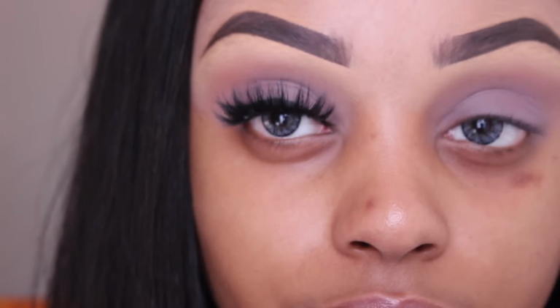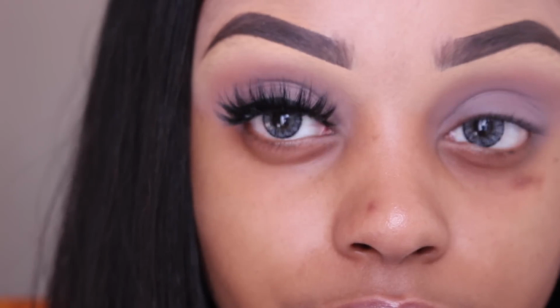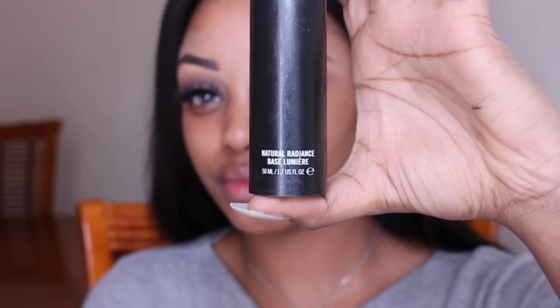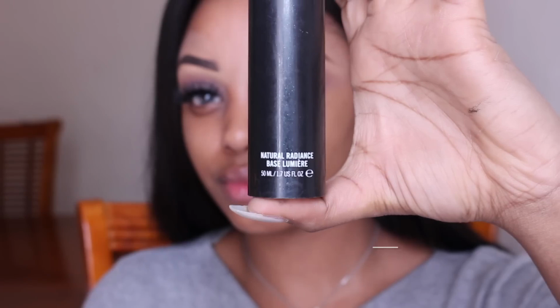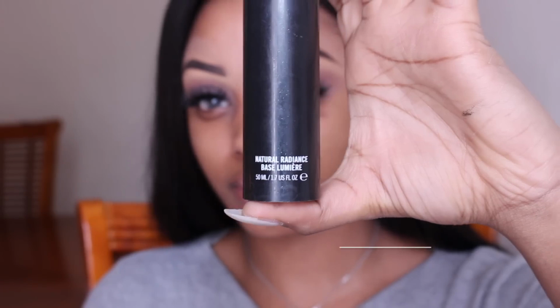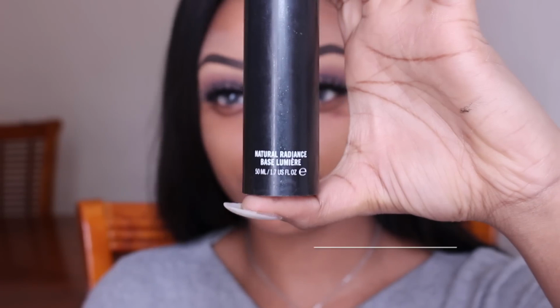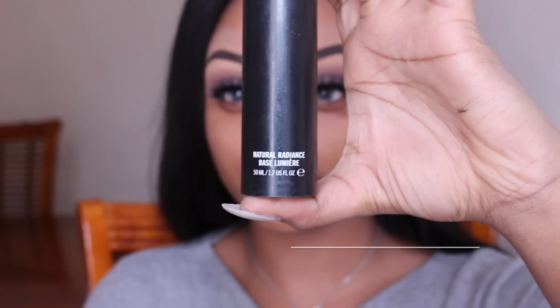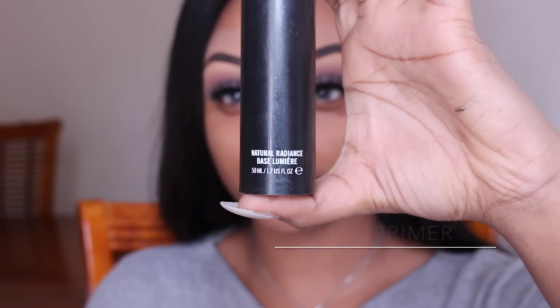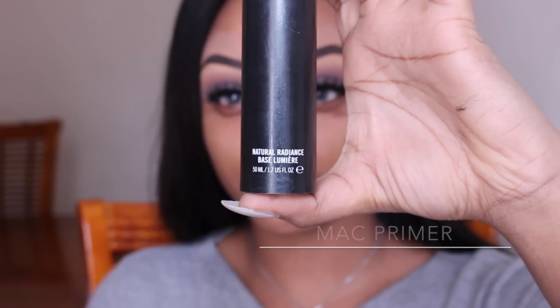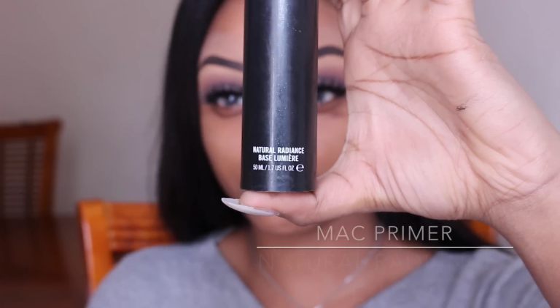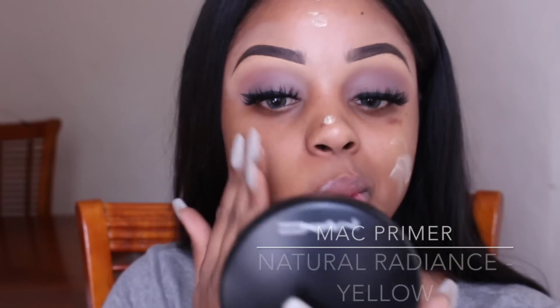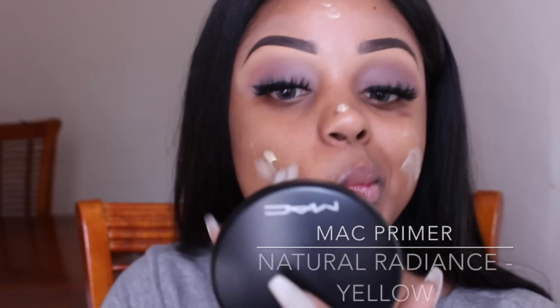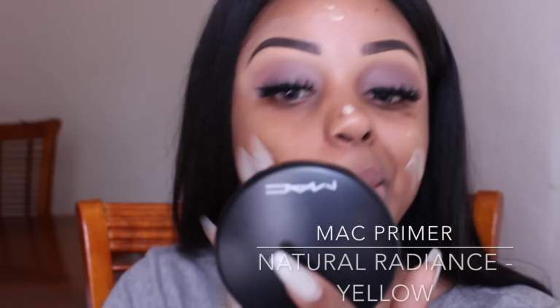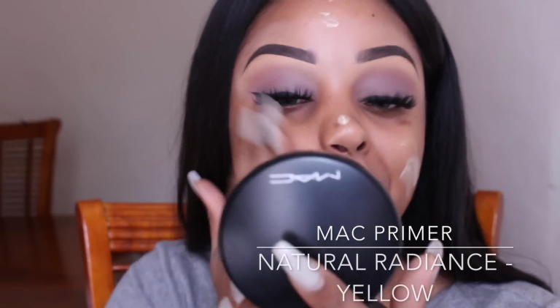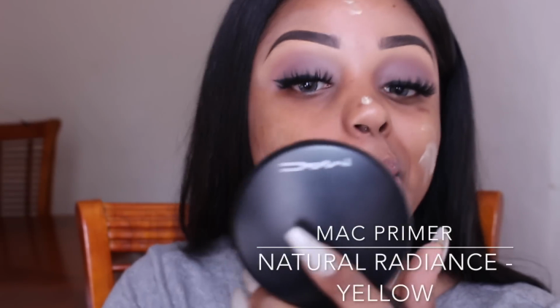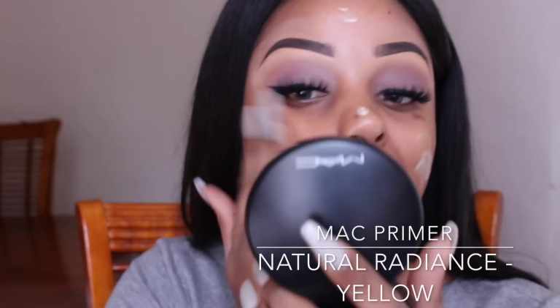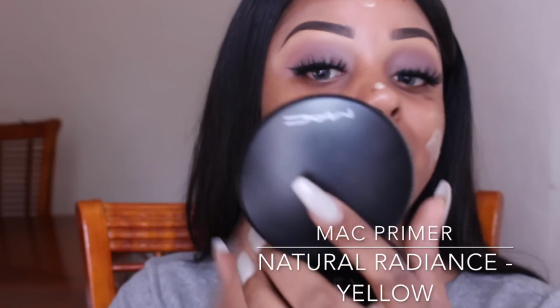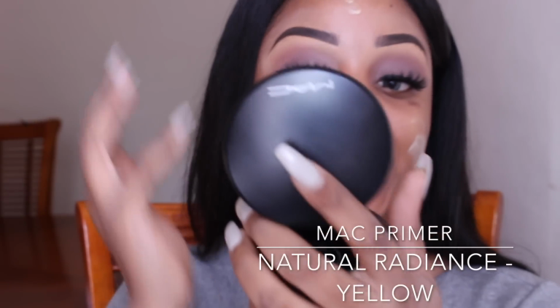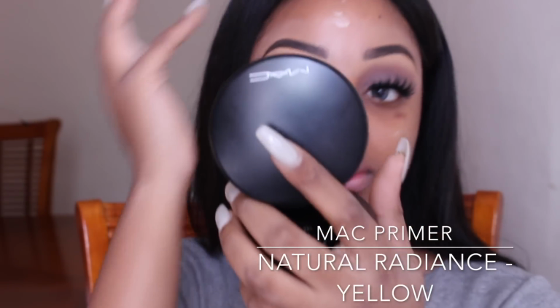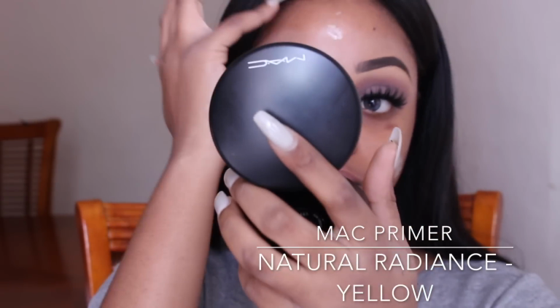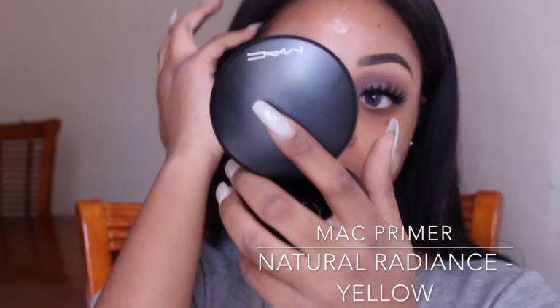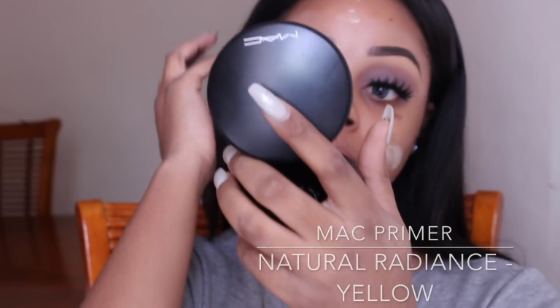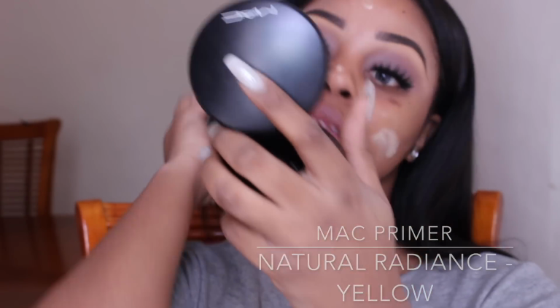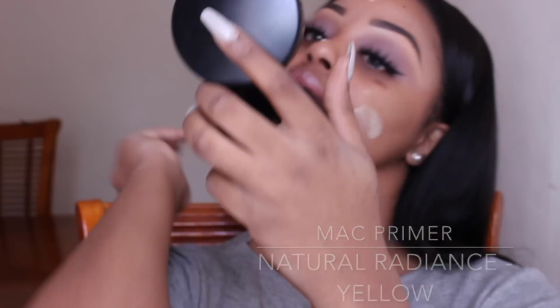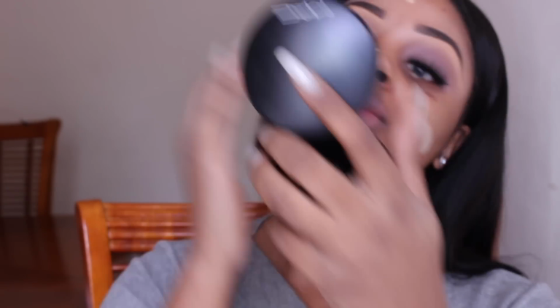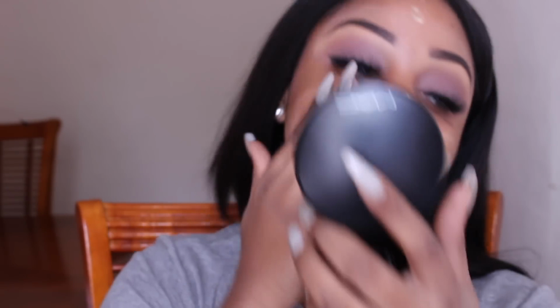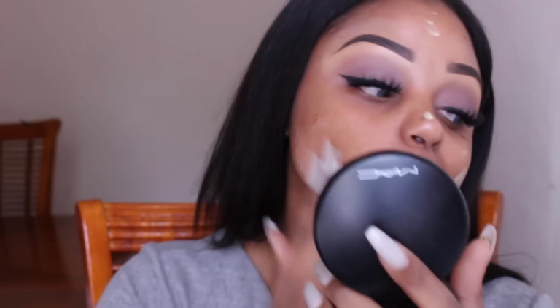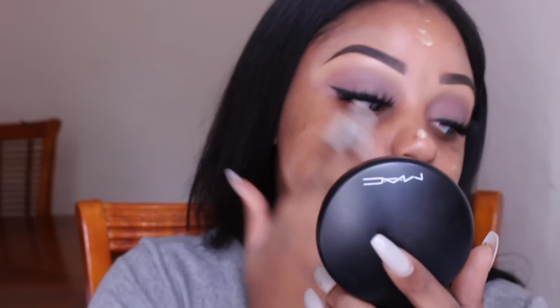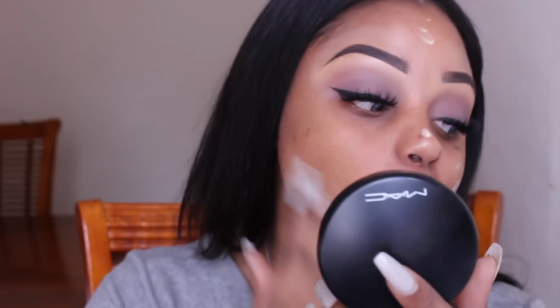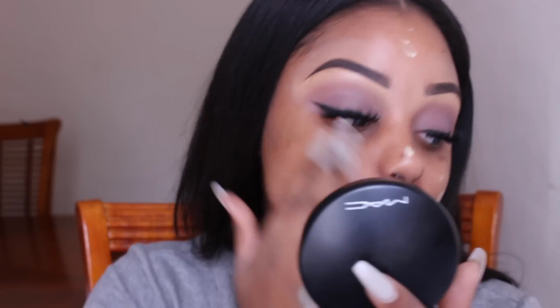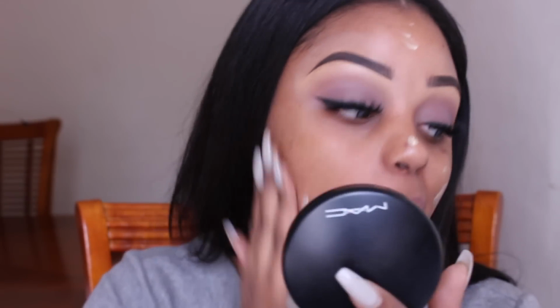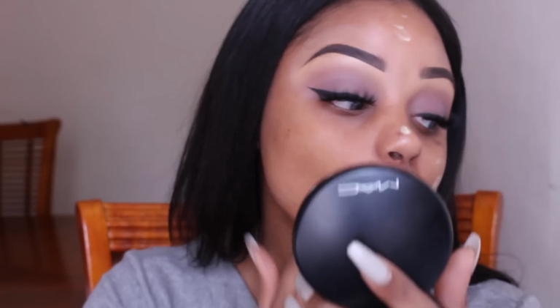Now I'm just going to prime my face with Max Factor Prime Natural Radiance in tone yellow.